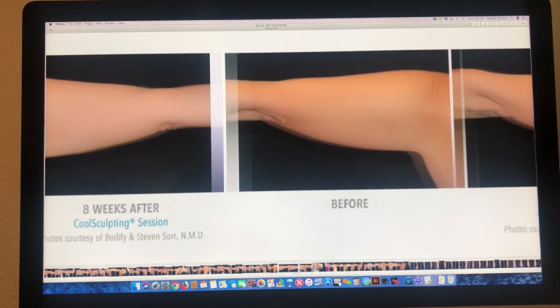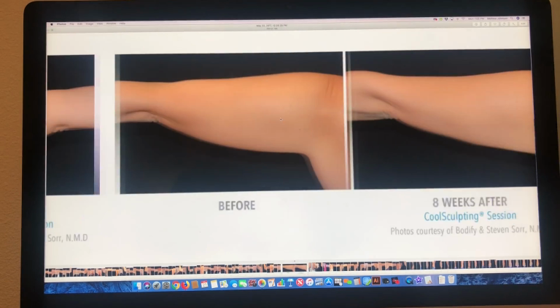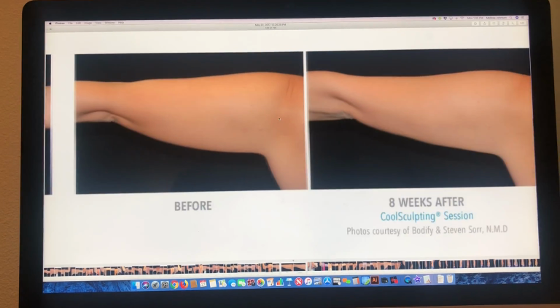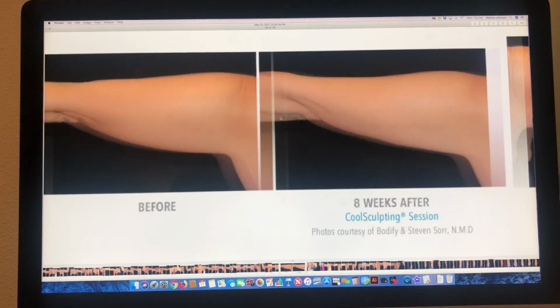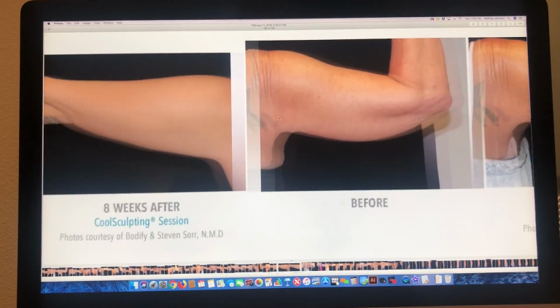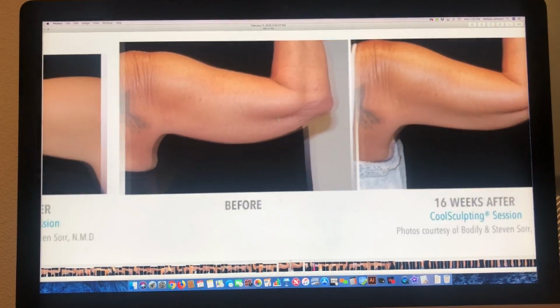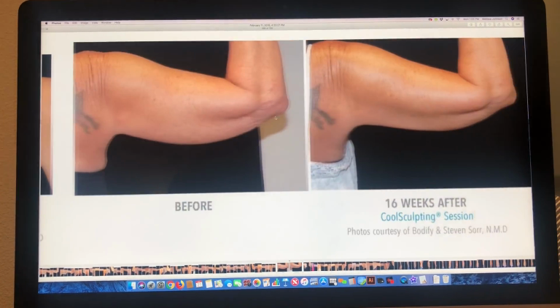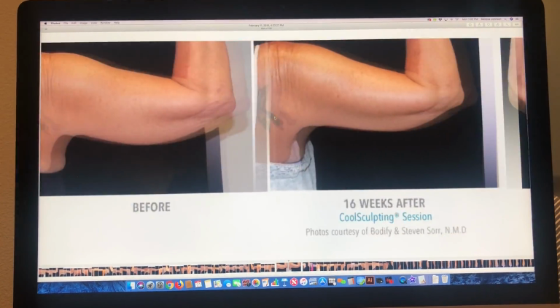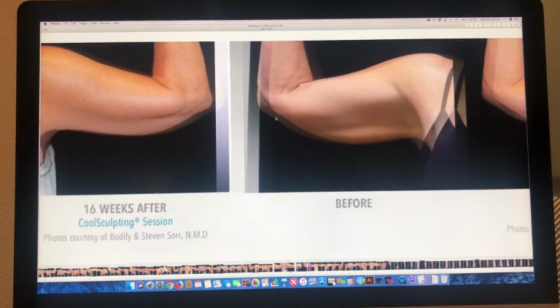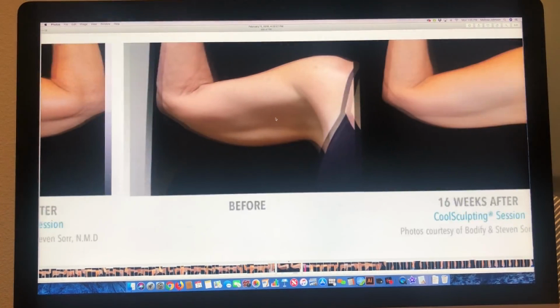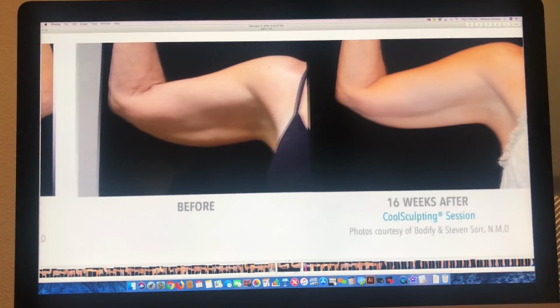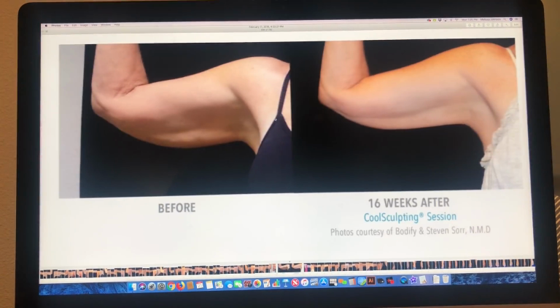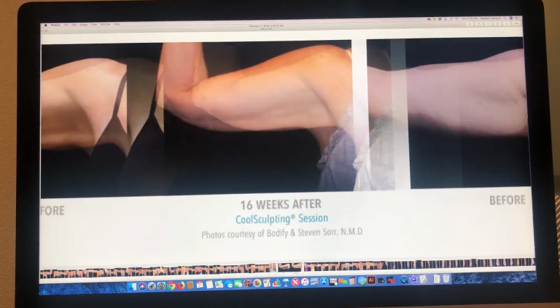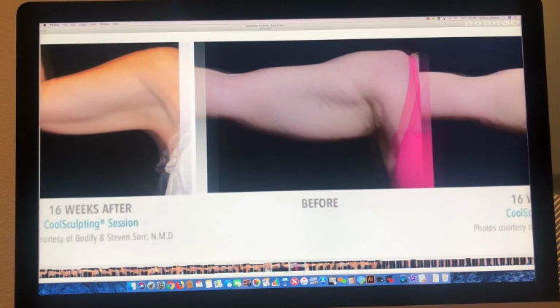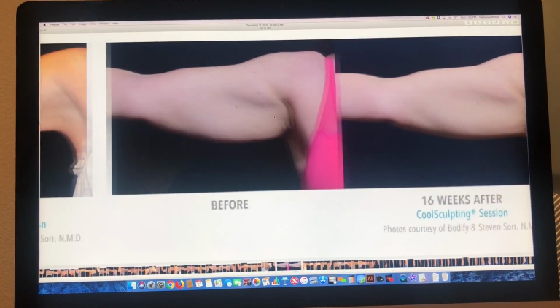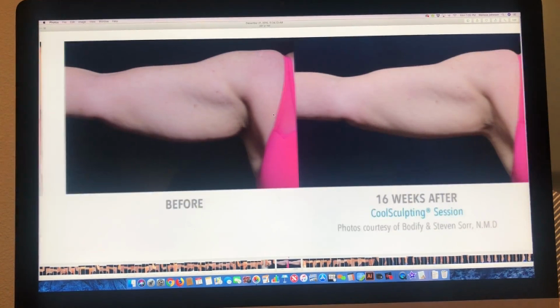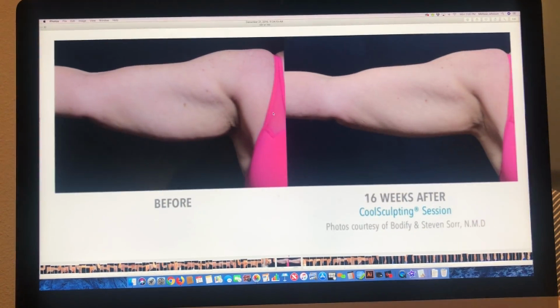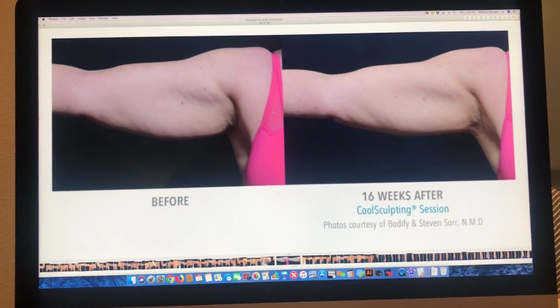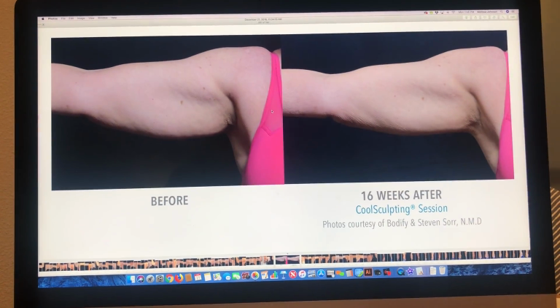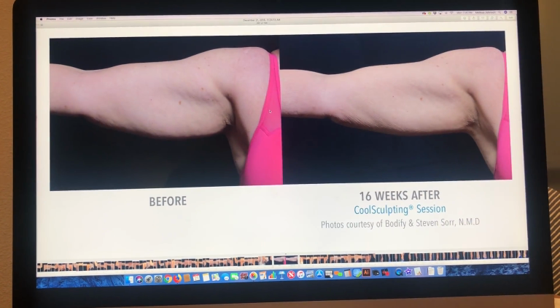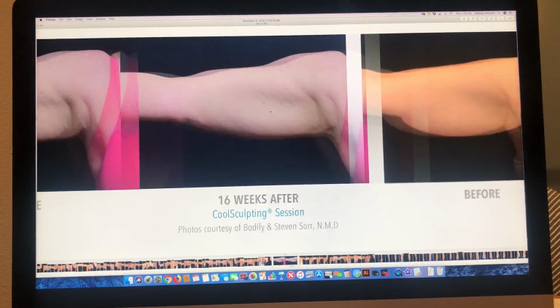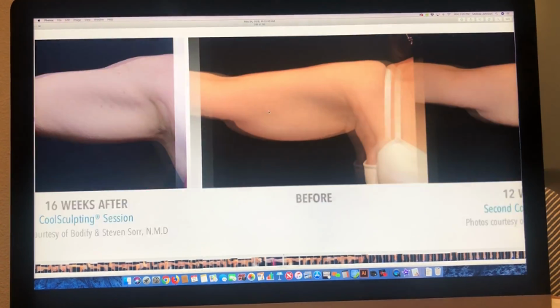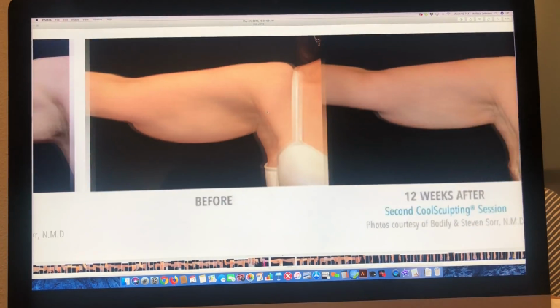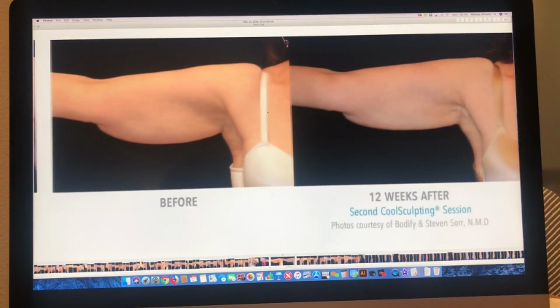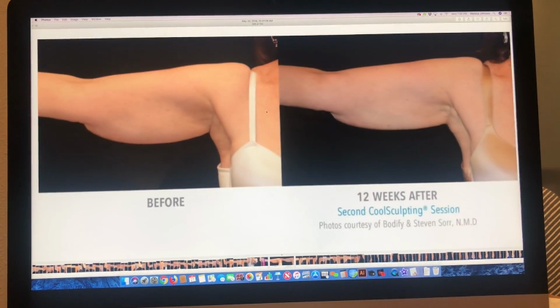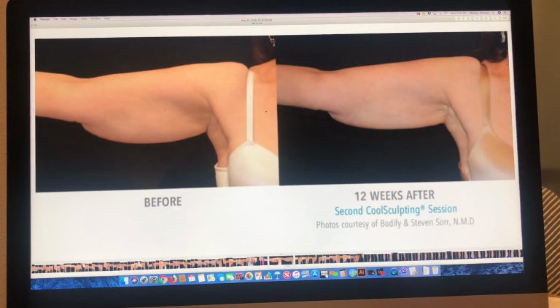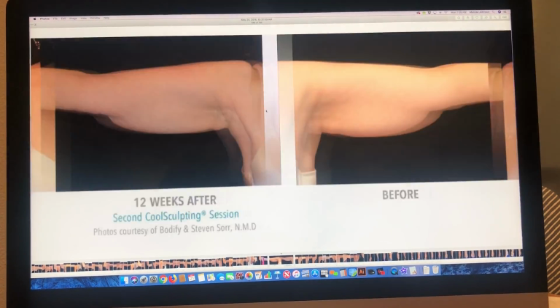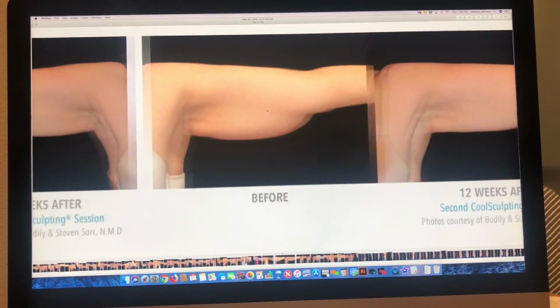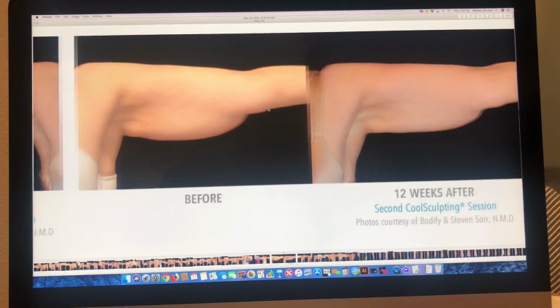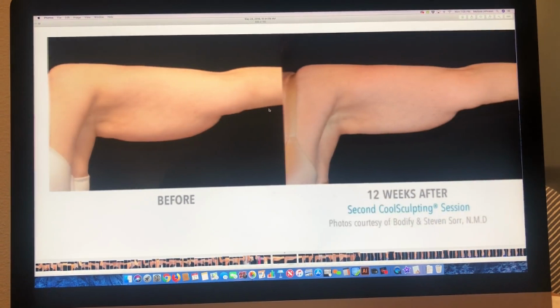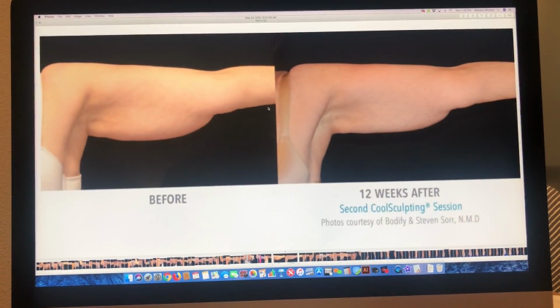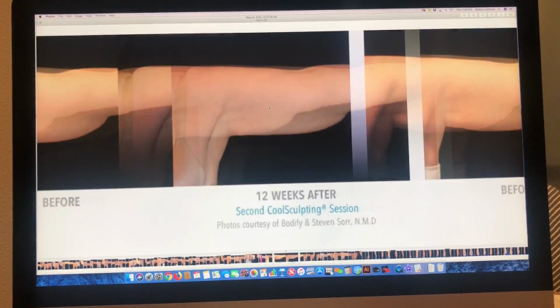It's Jessica and Melissa with Botify Academy, and our sole intention is to help you, the CoolSculpting provider, be more successful.